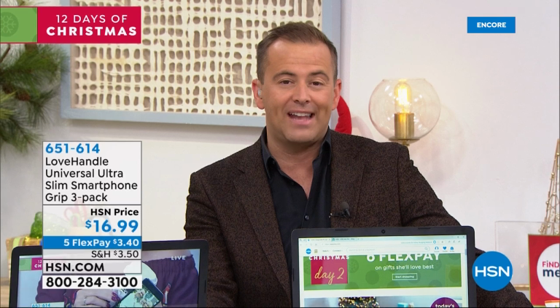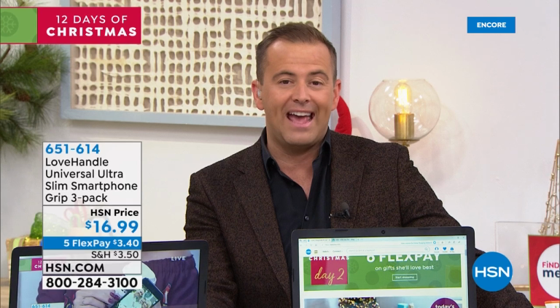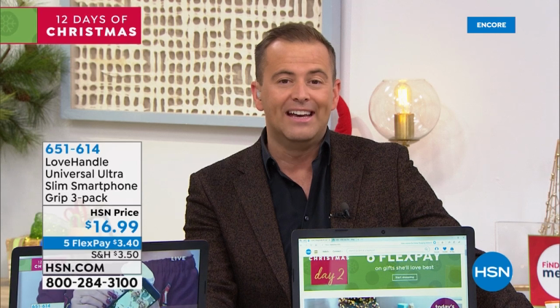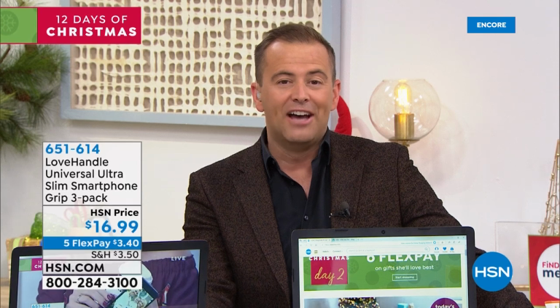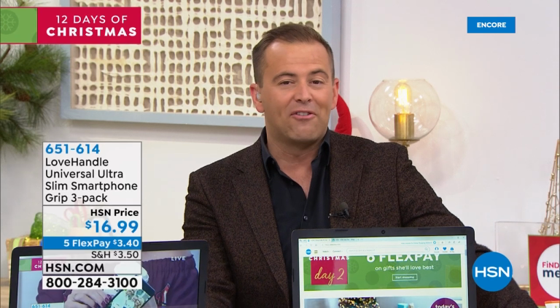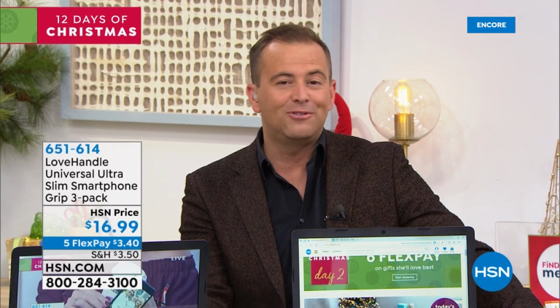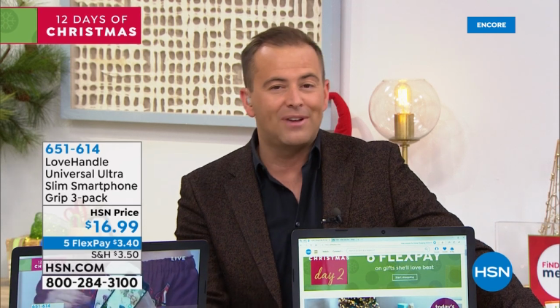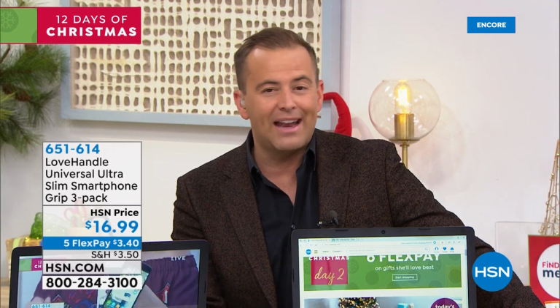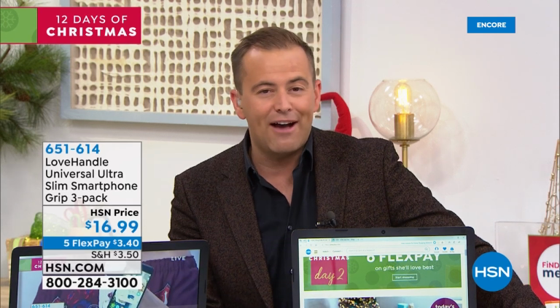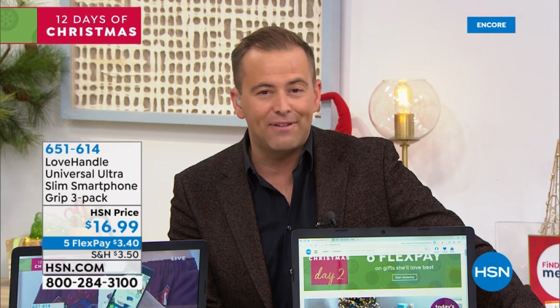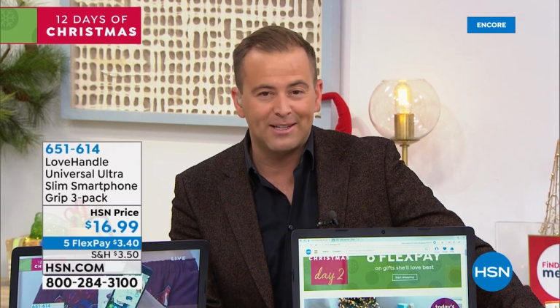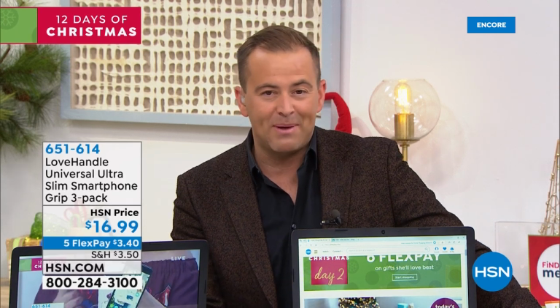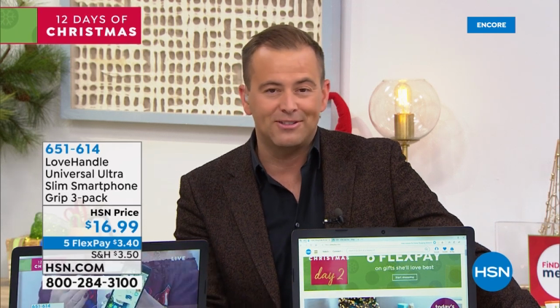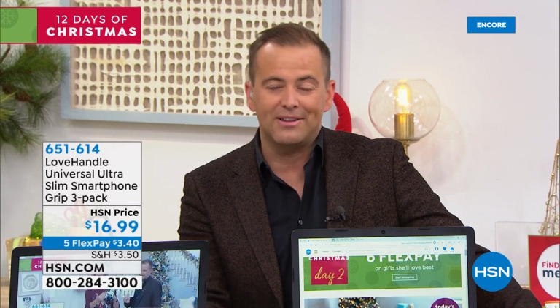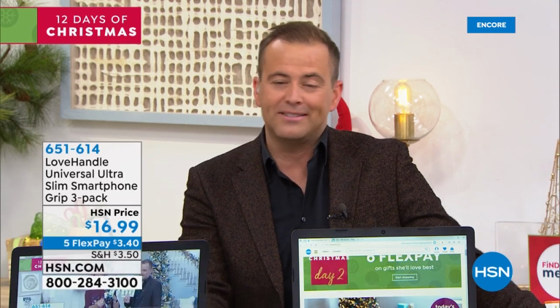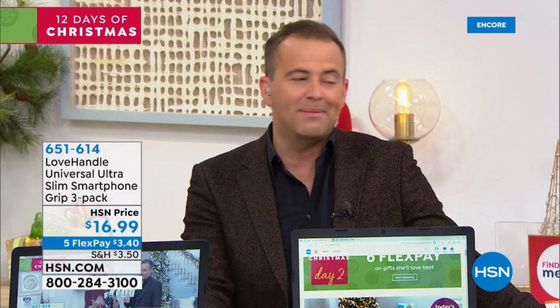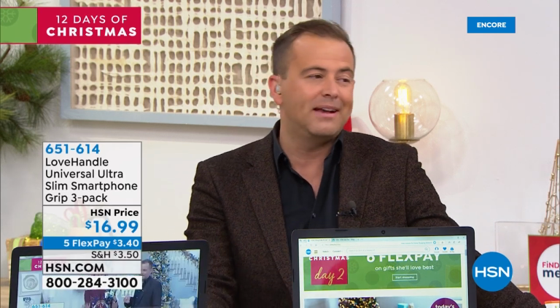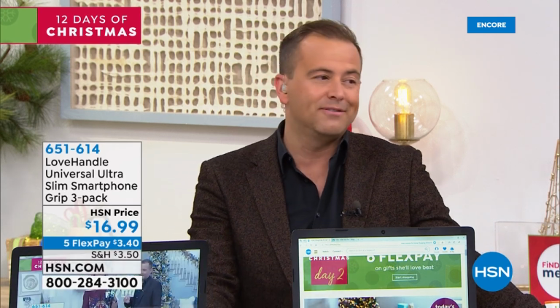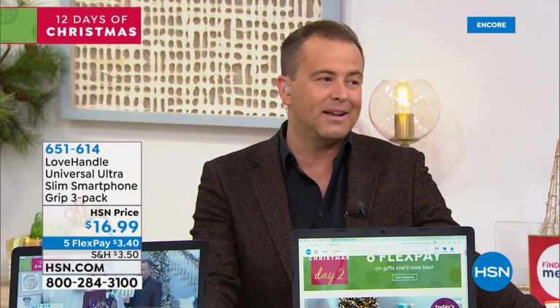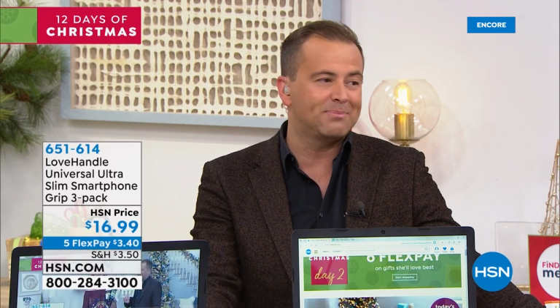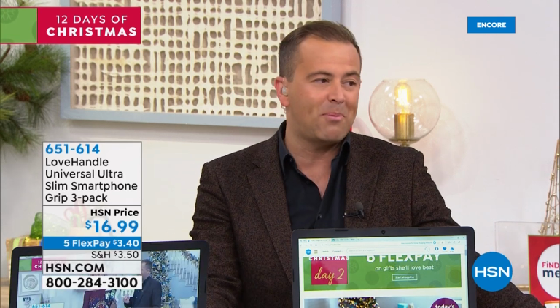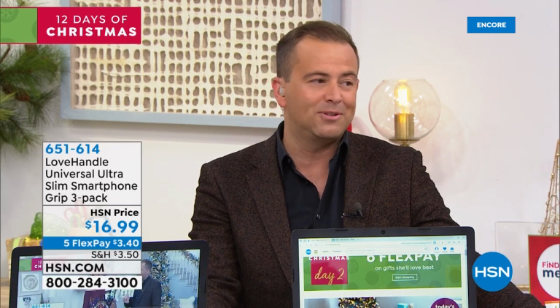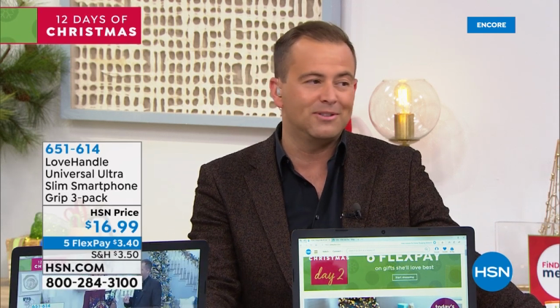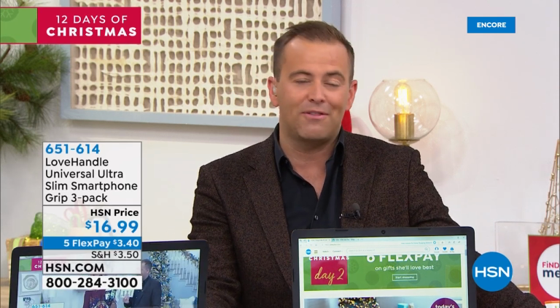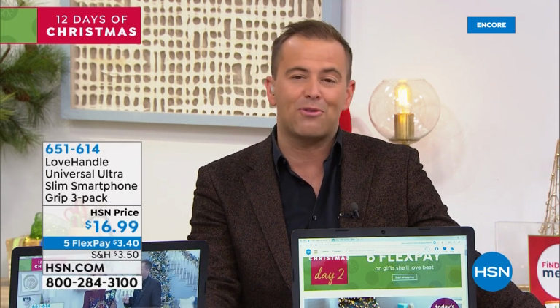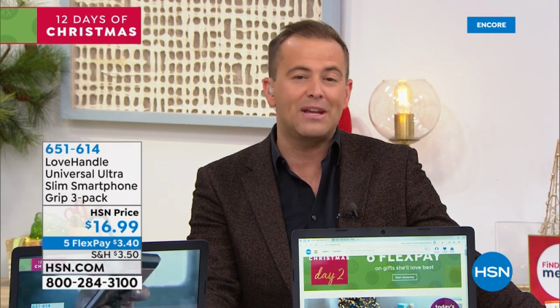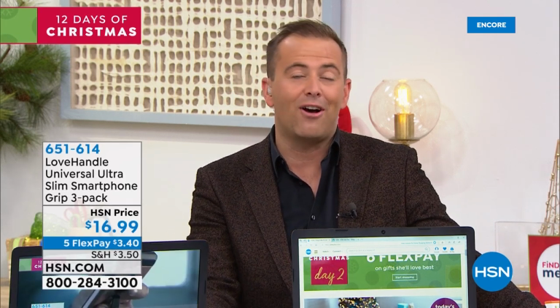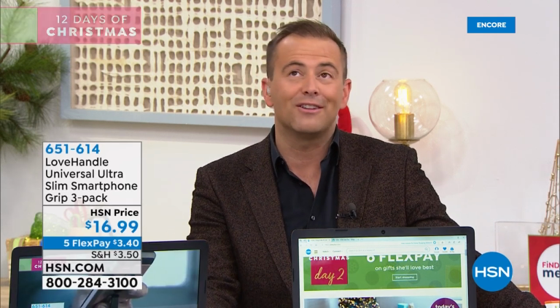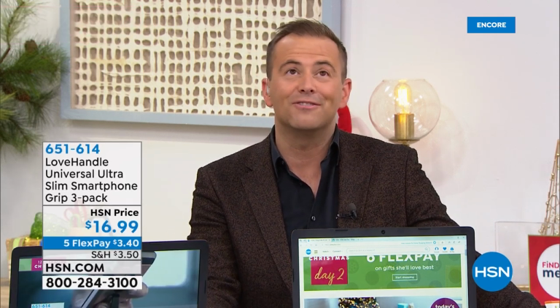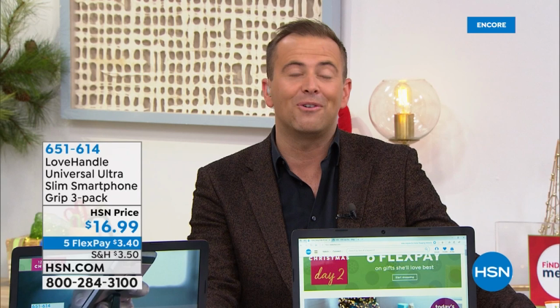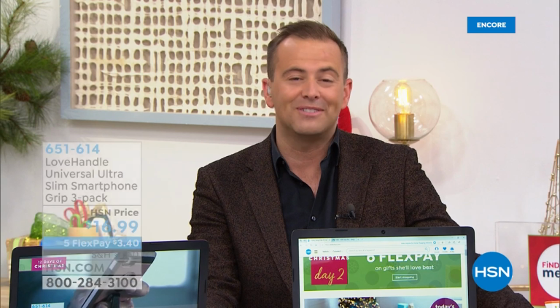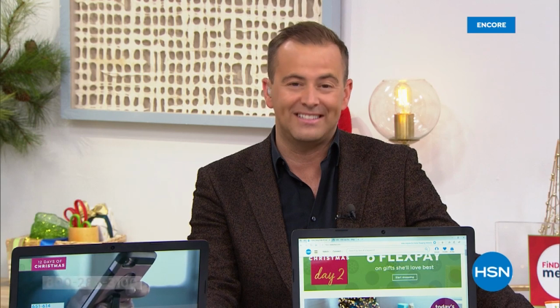Today, of course, you get our FlexPay. That's an amazing FlexPay opportunity of $3.40.